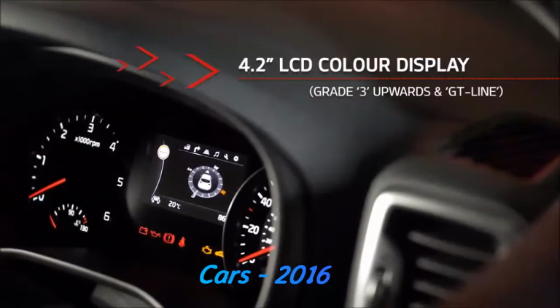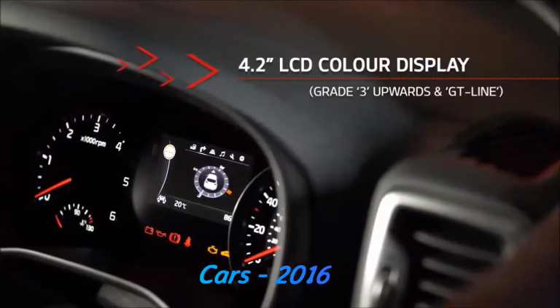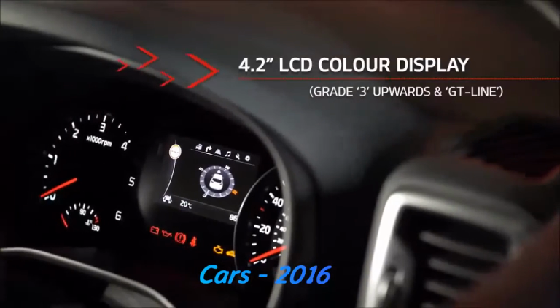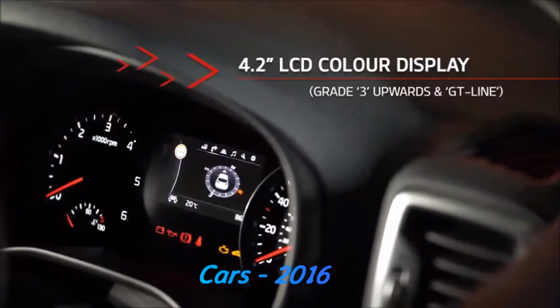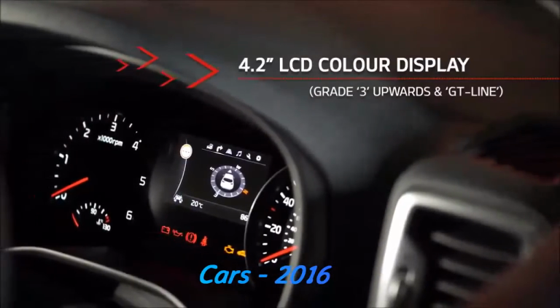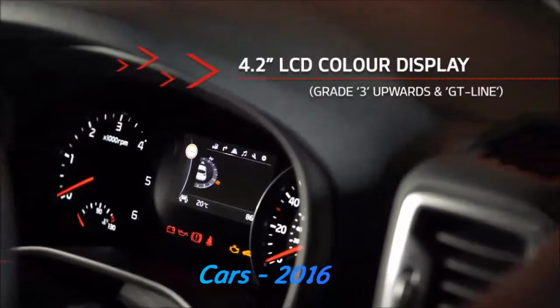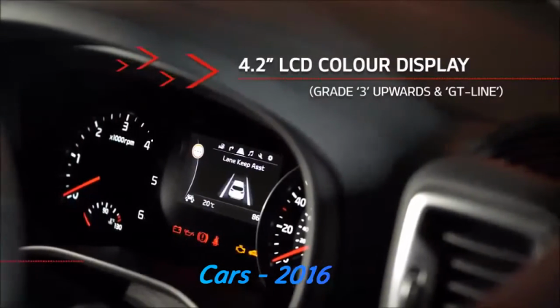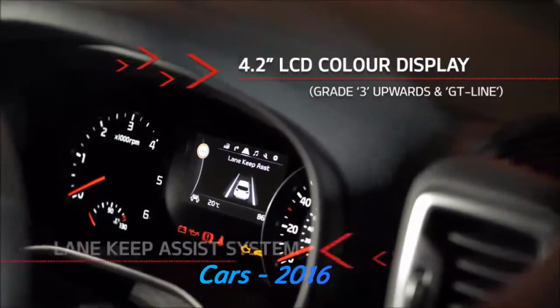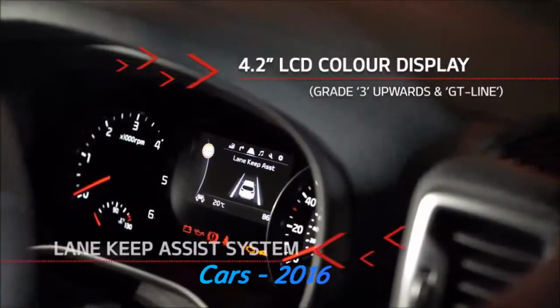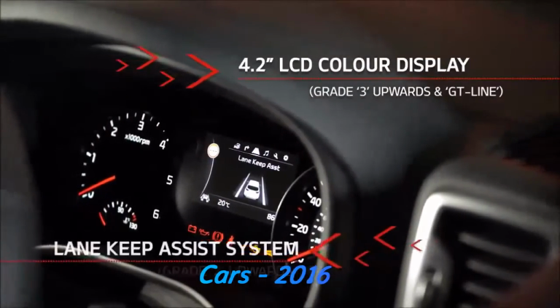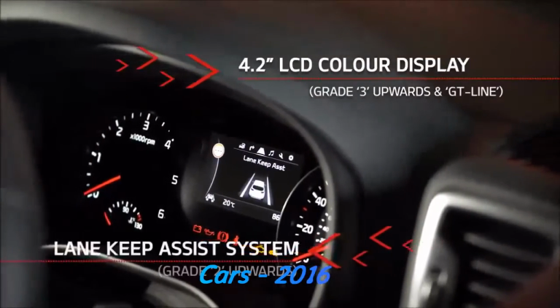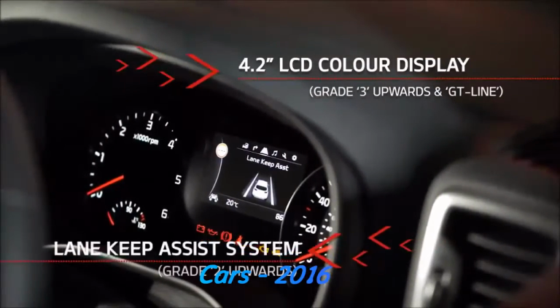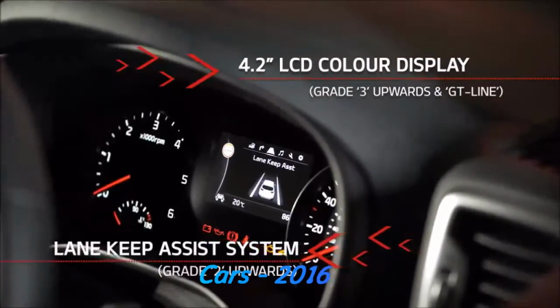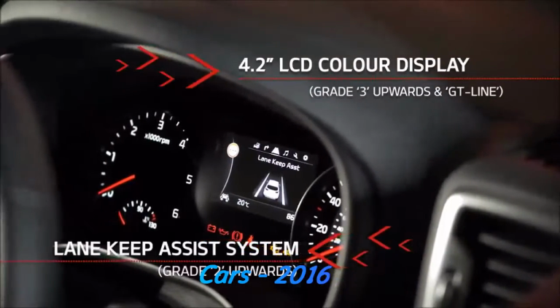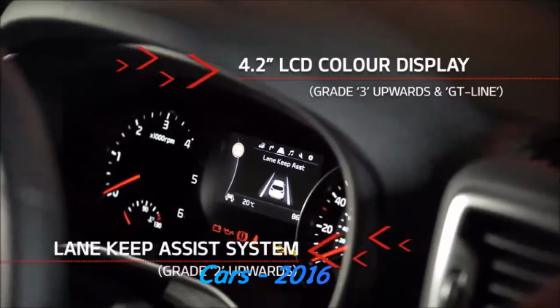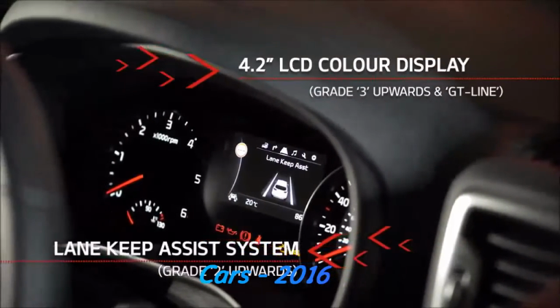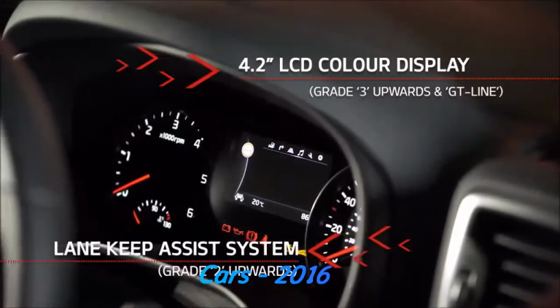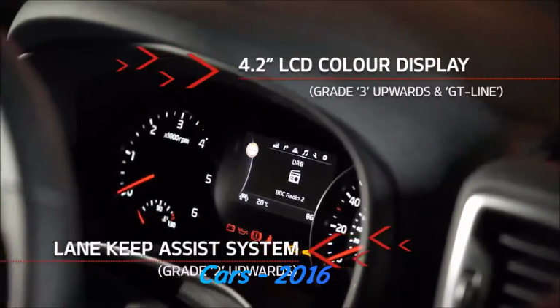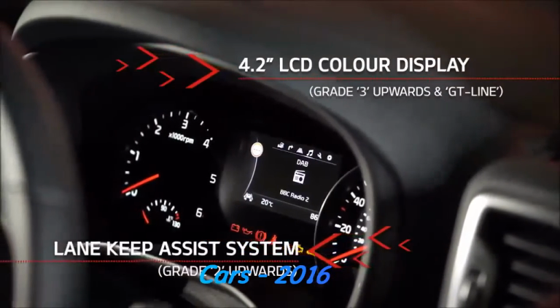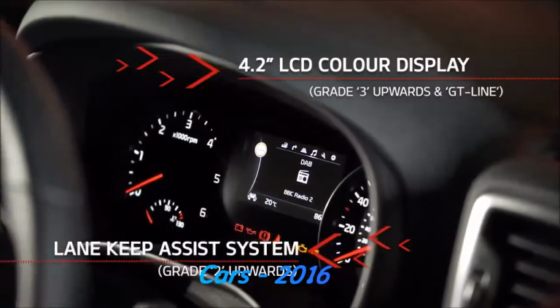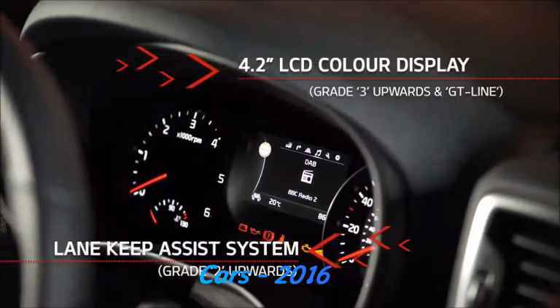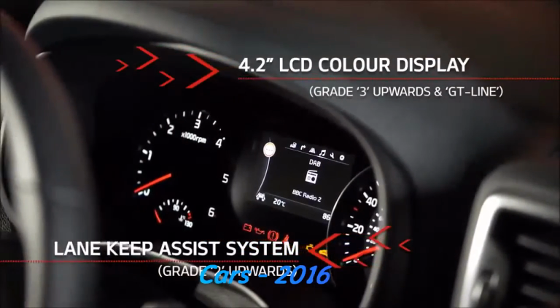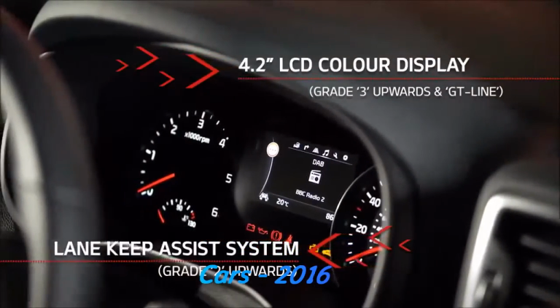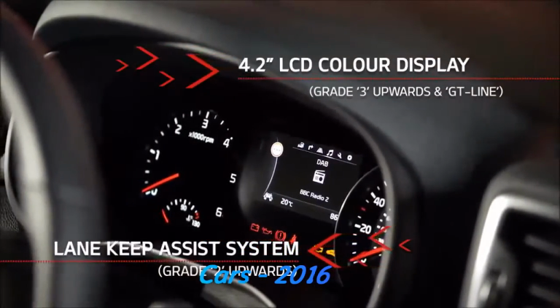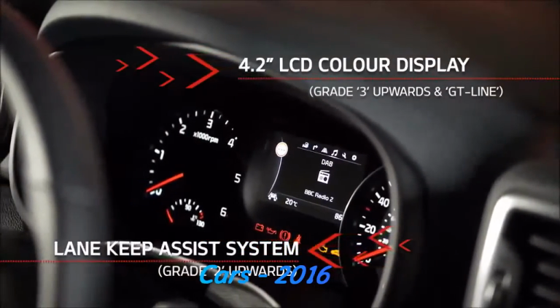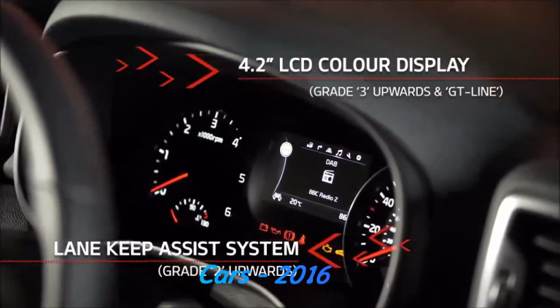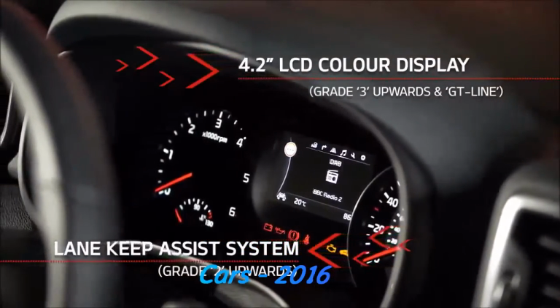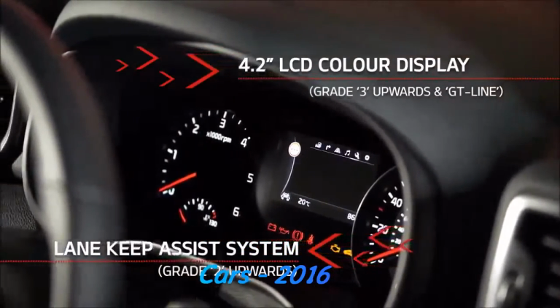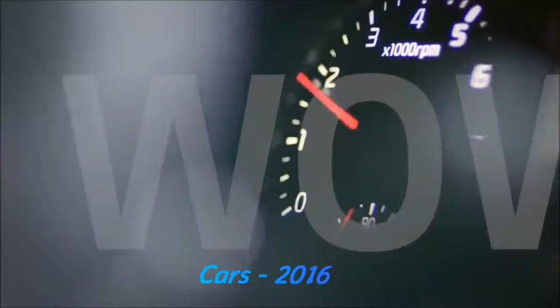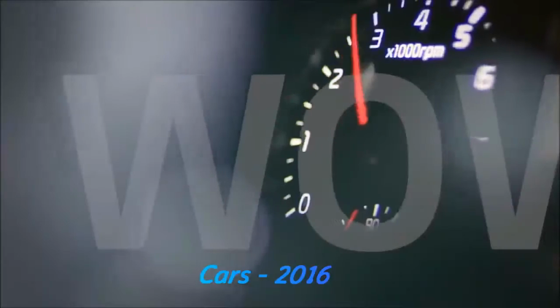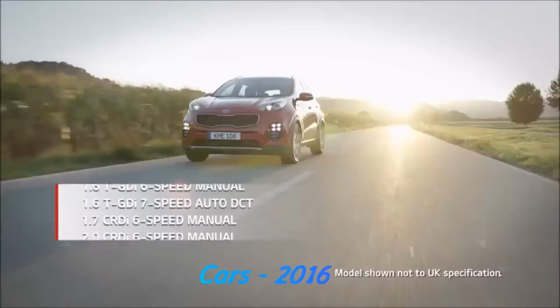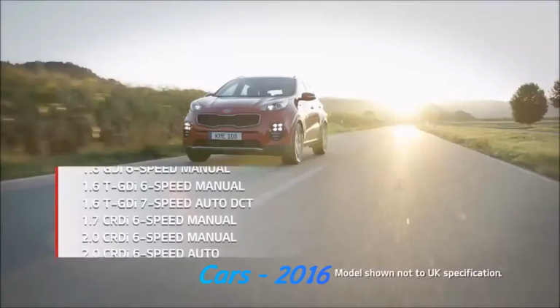Including features like Lane Keep Assist, all made with a driver in mind — made to wow.